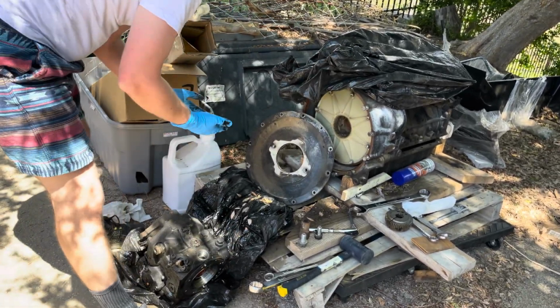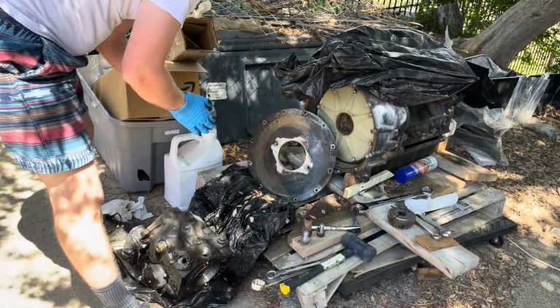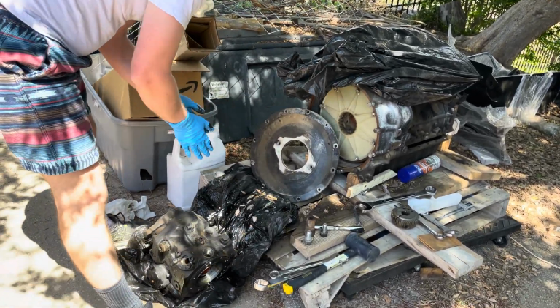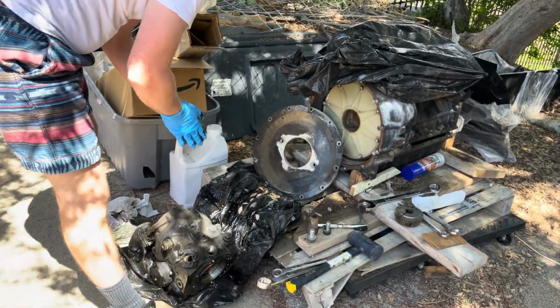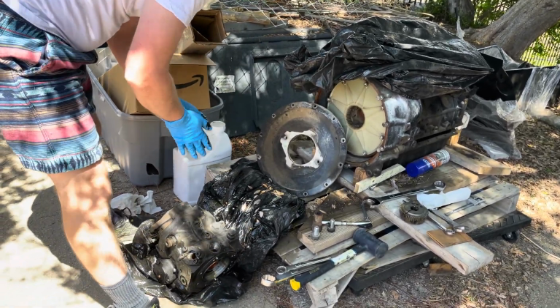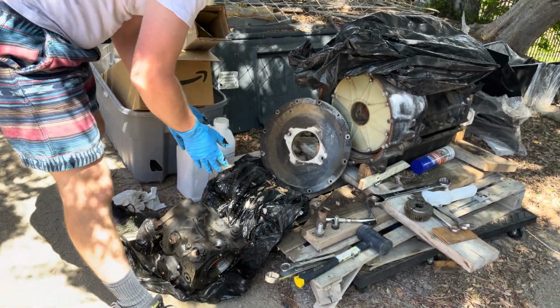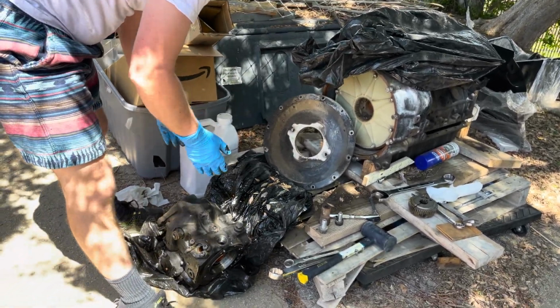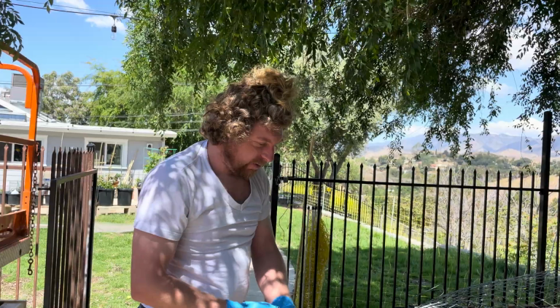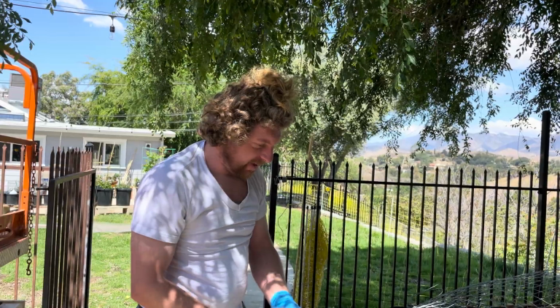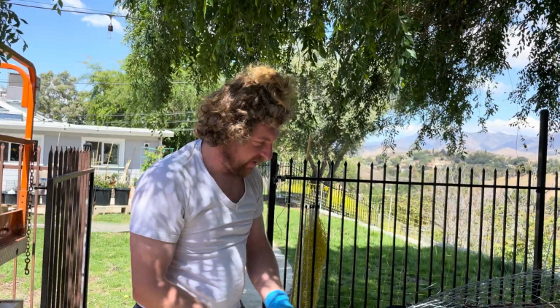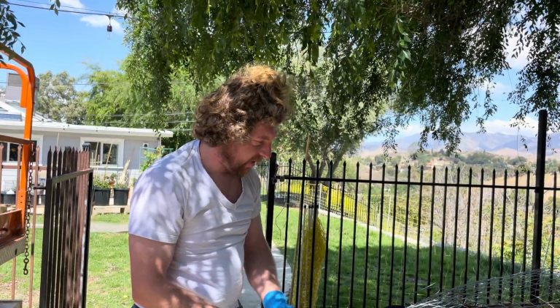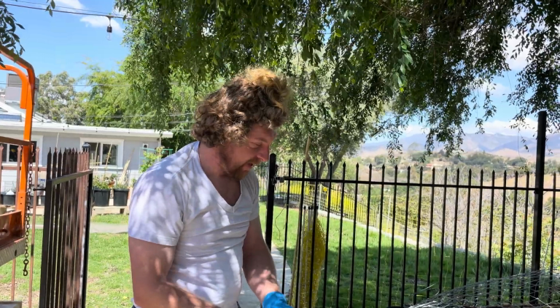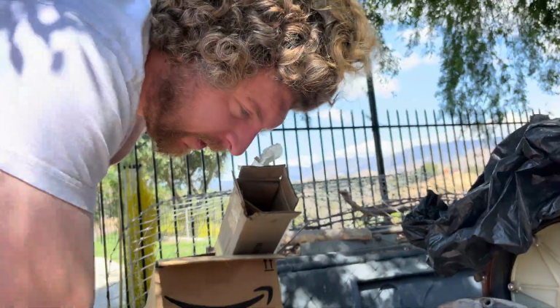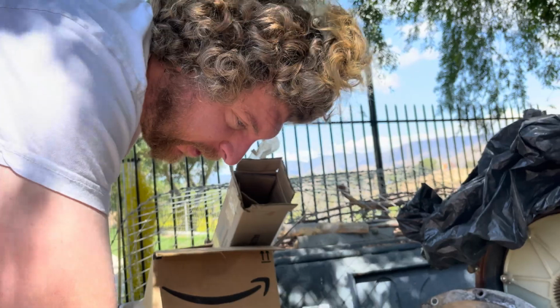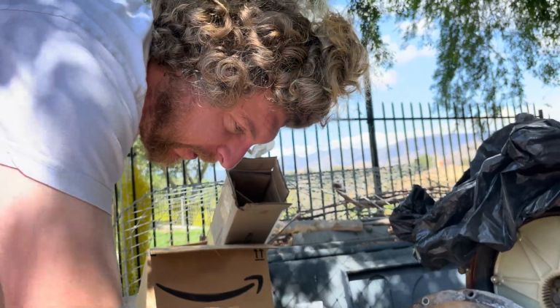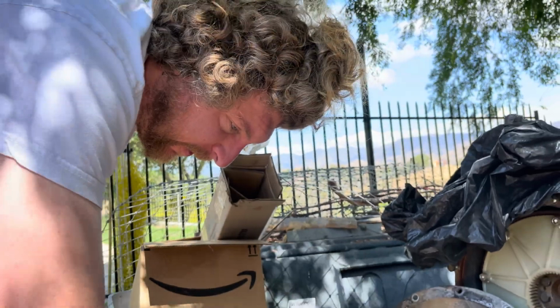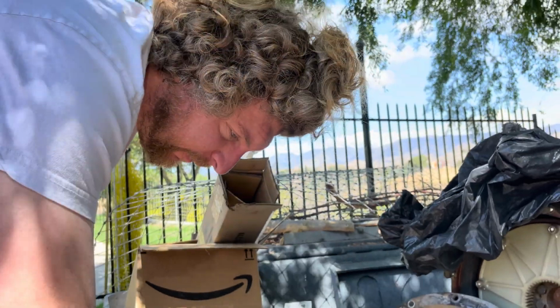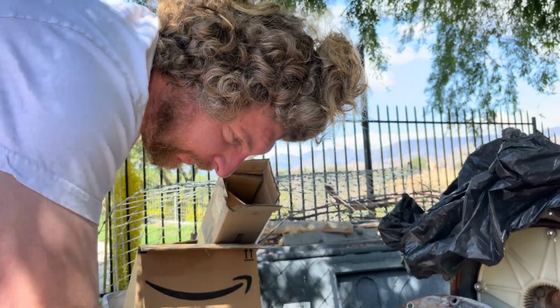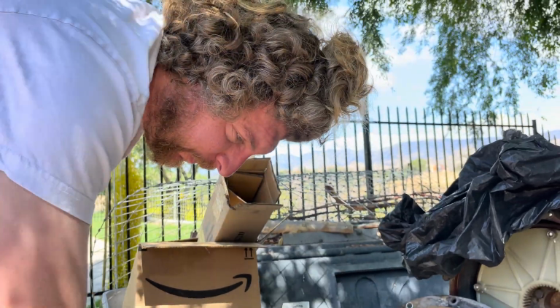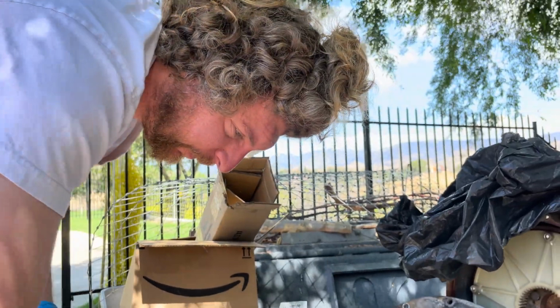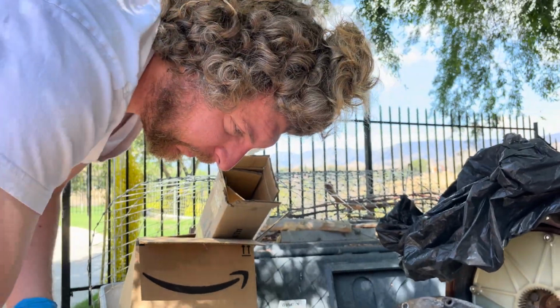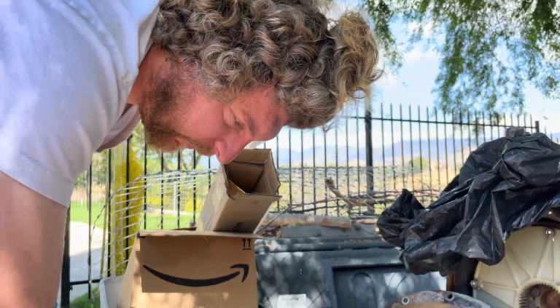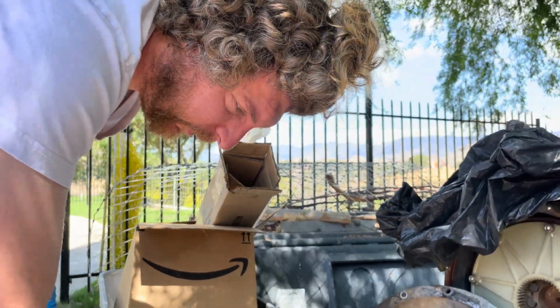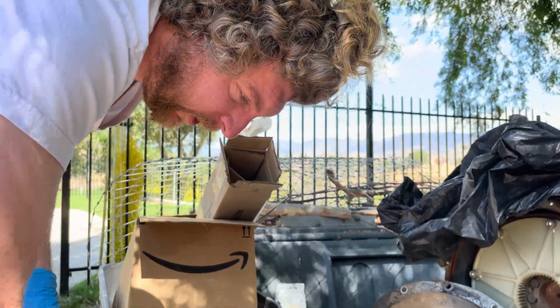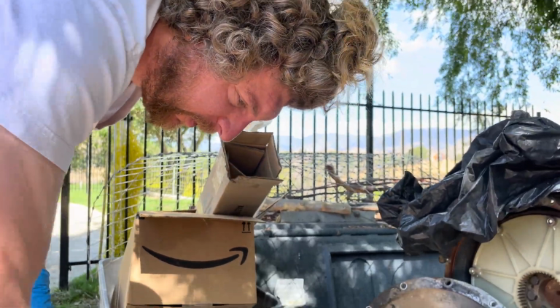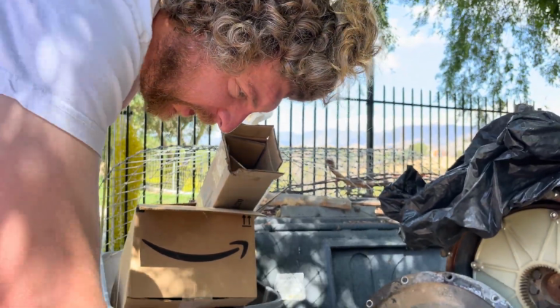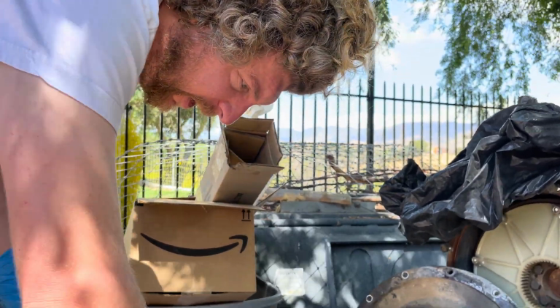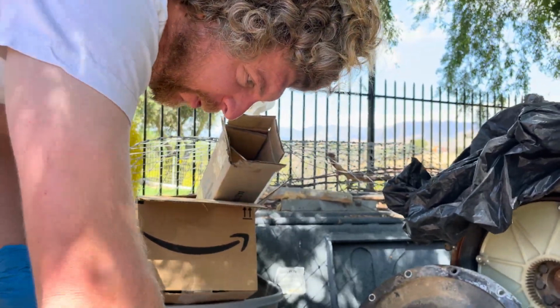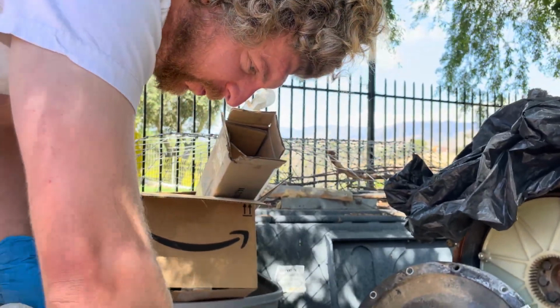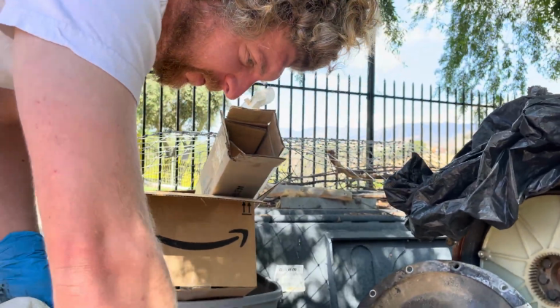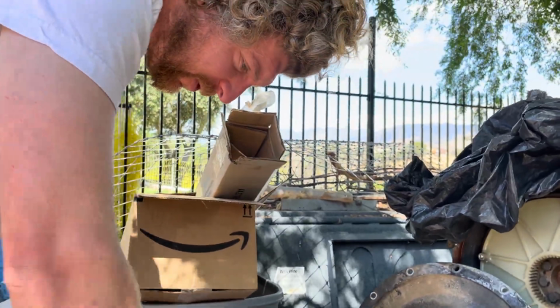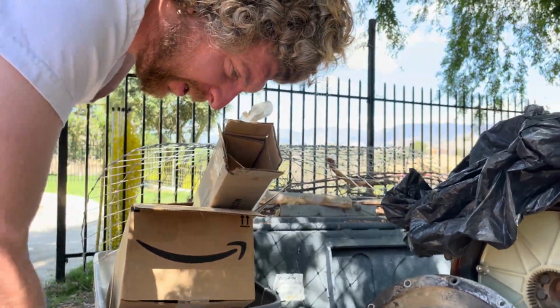That's a hundred pounds' worth of a goat? I would say so. What do you have to say to future Bob? I hope it's worth it, future Bob.